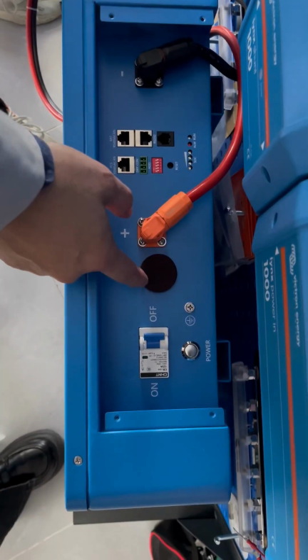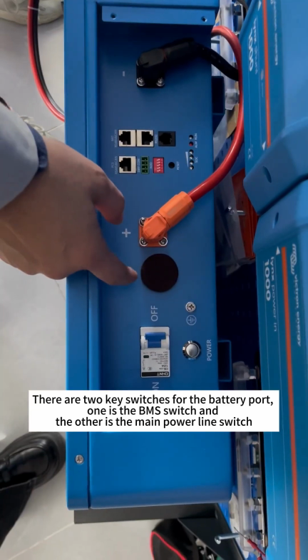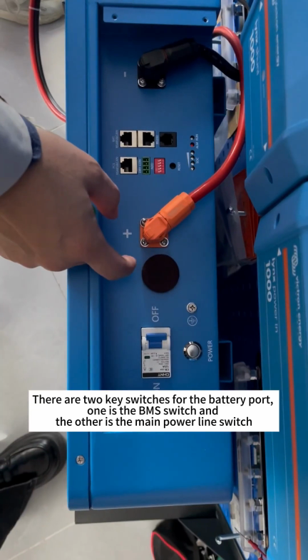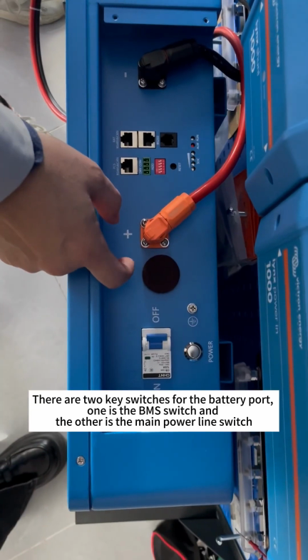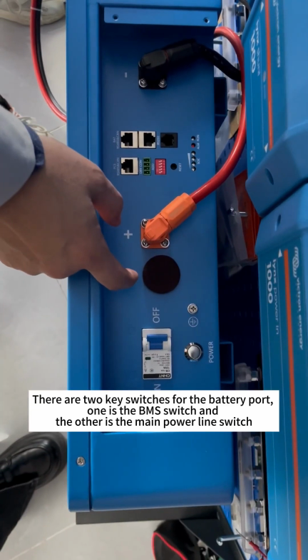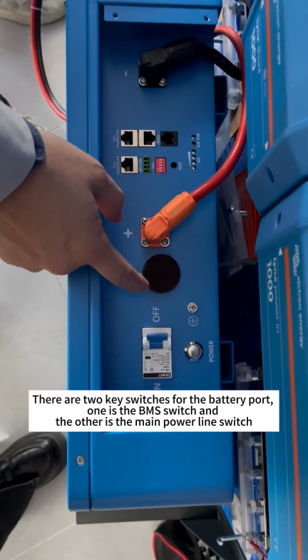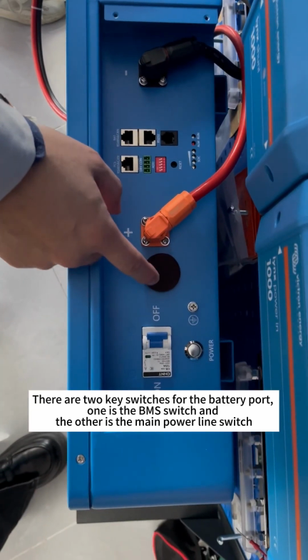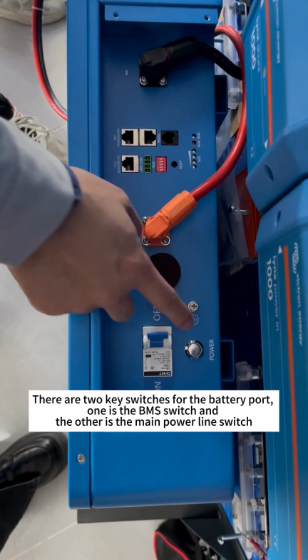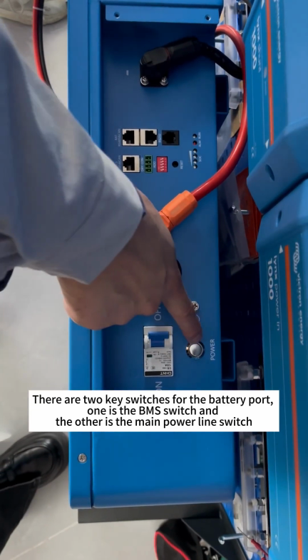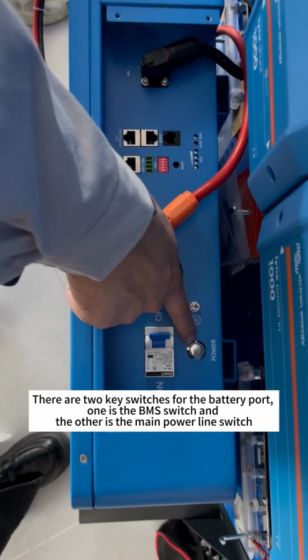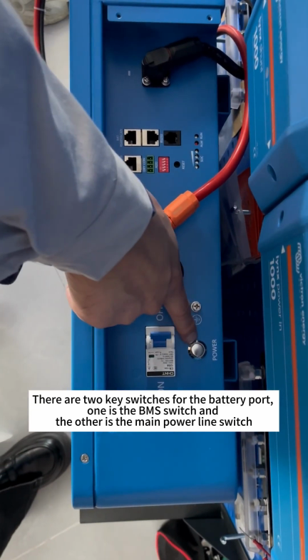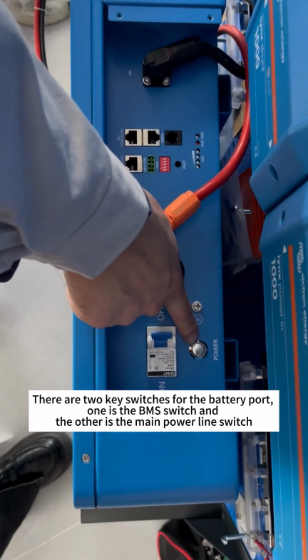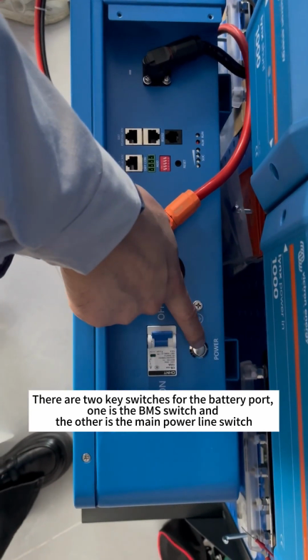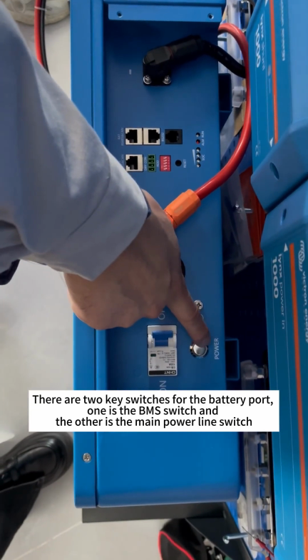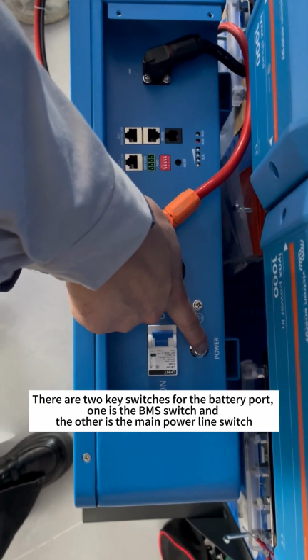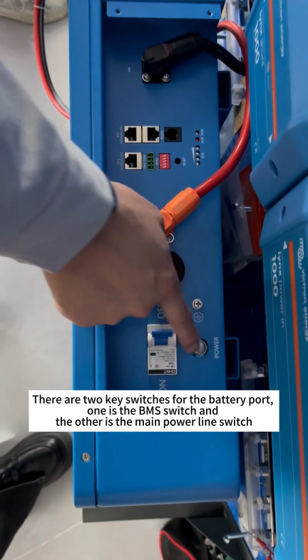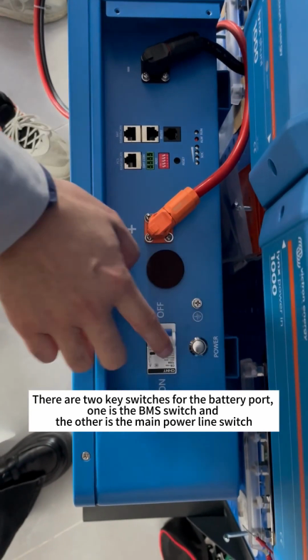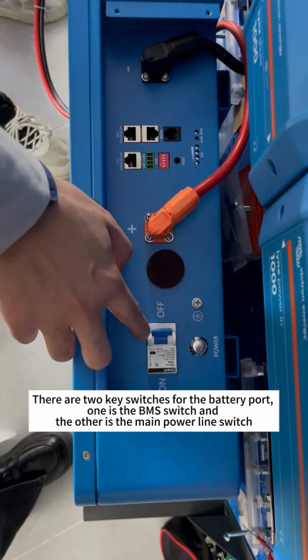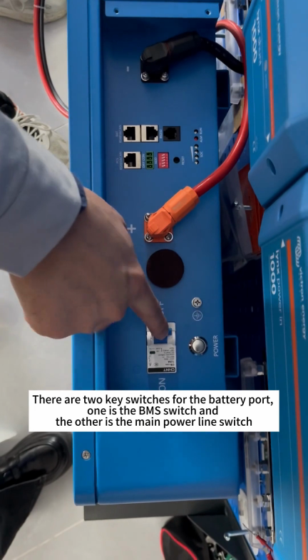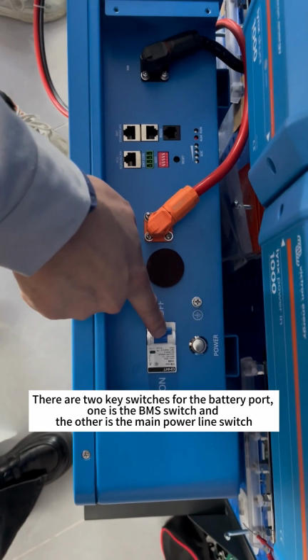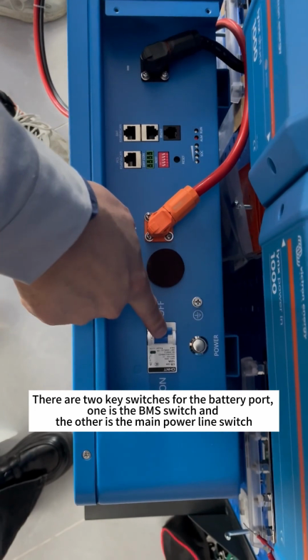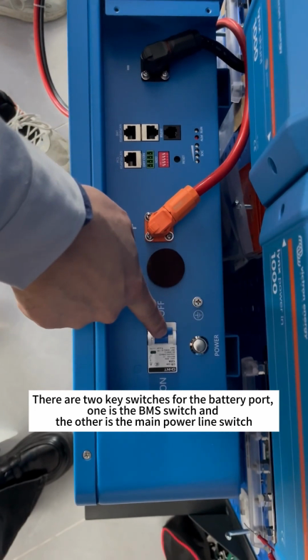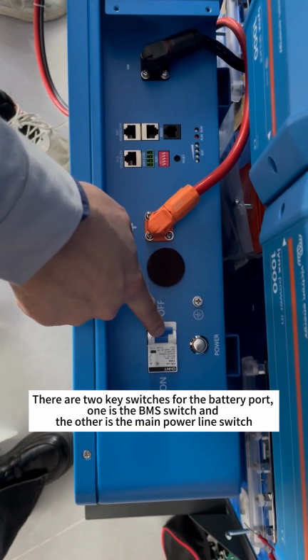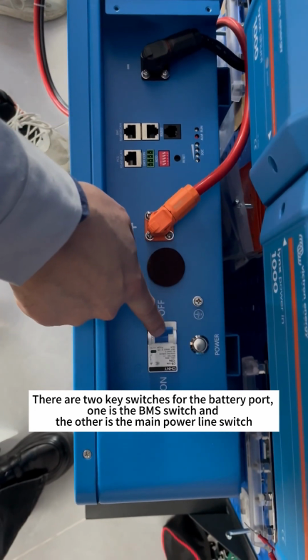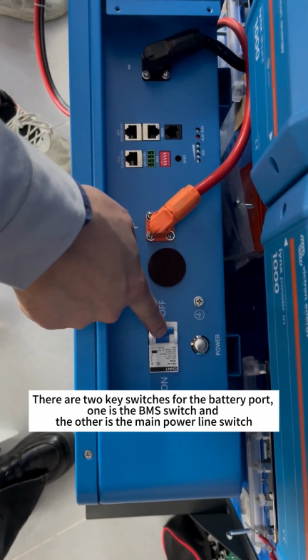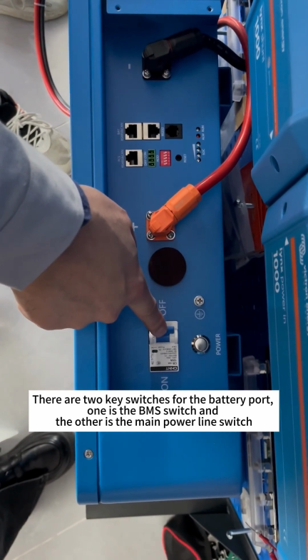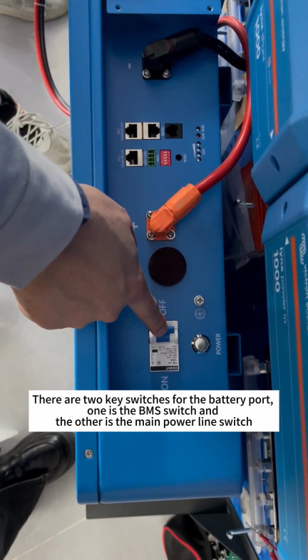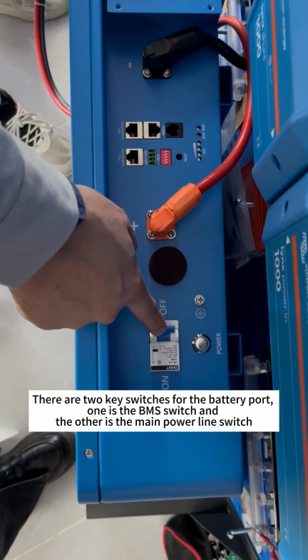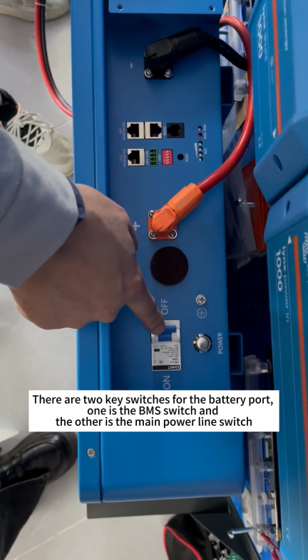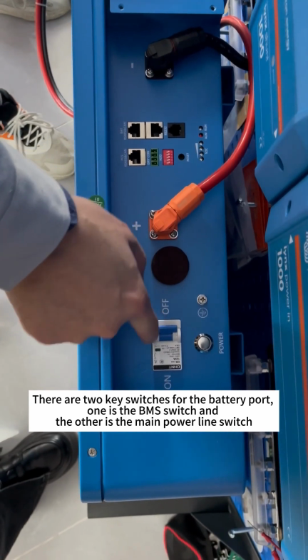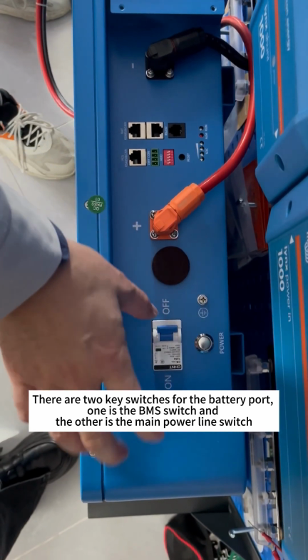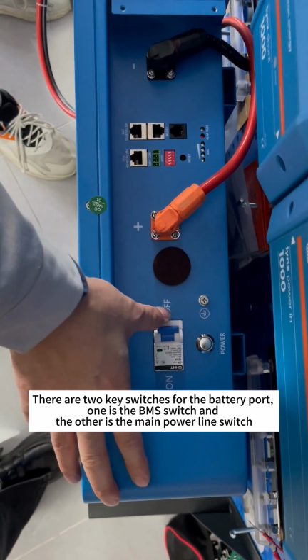There are two key switches for the battery port: one is the BMS switch and the other is the main power line switch.